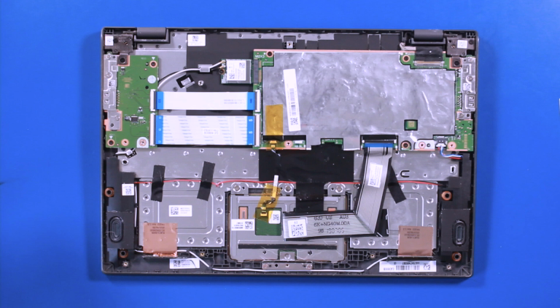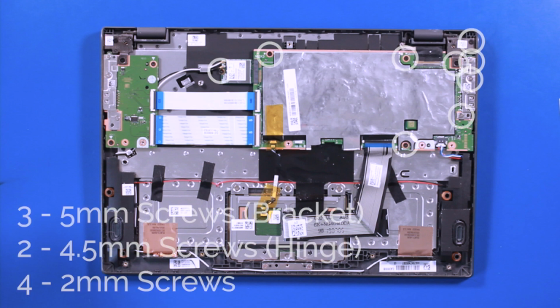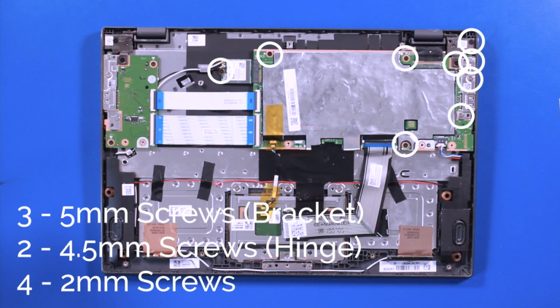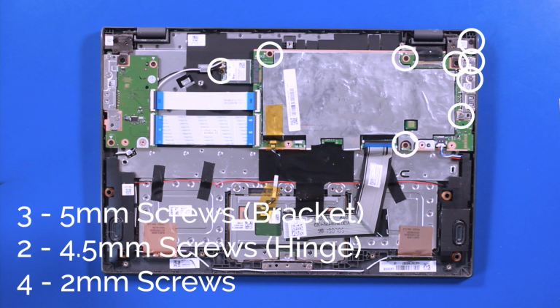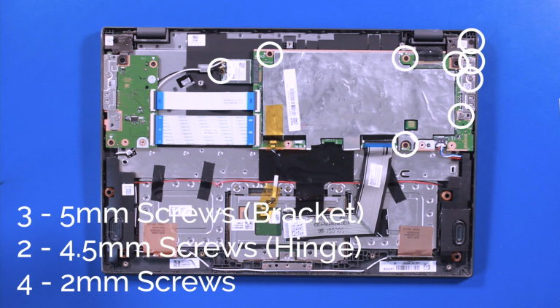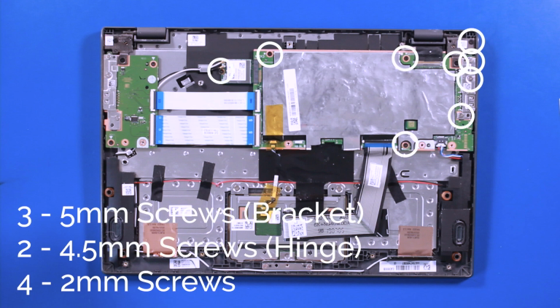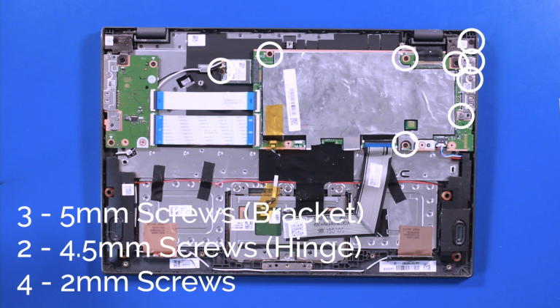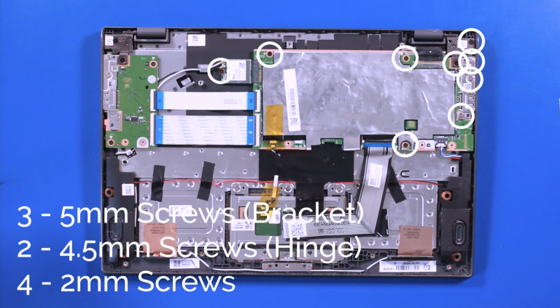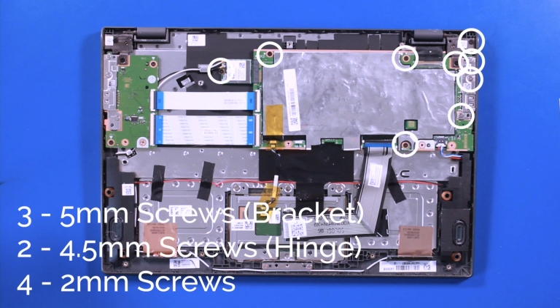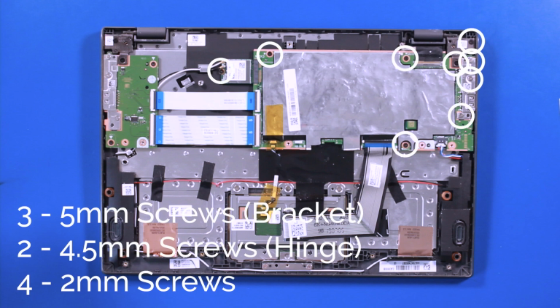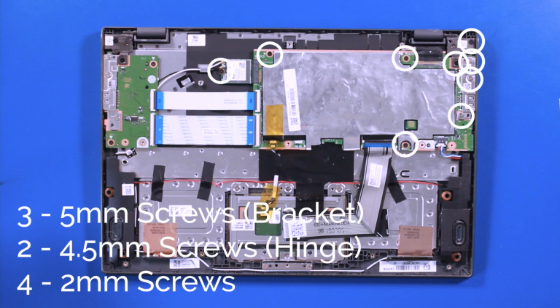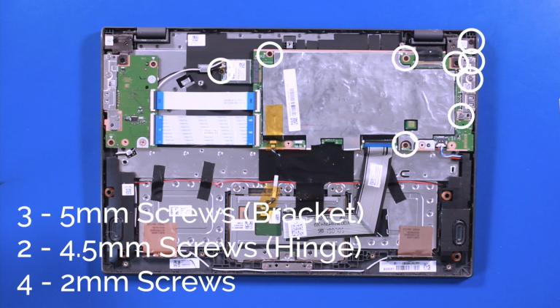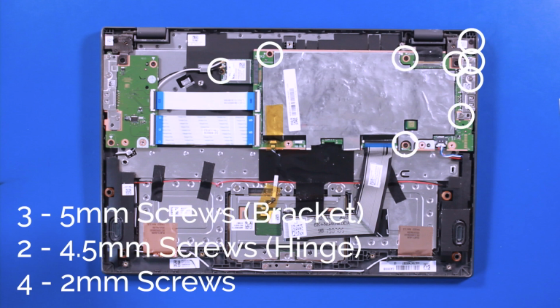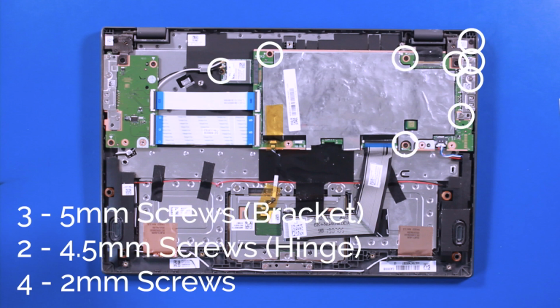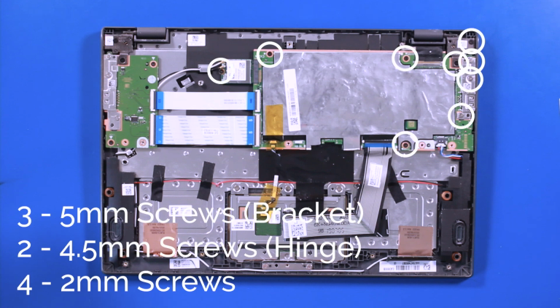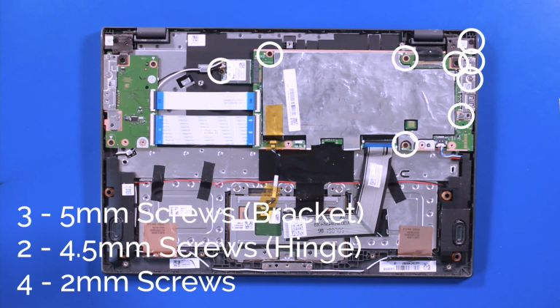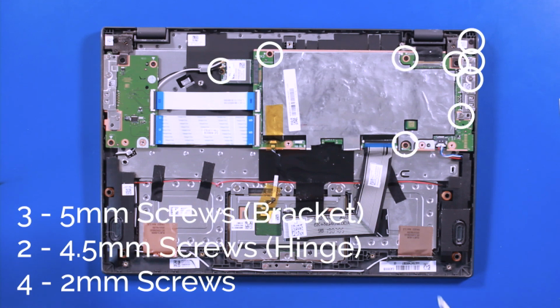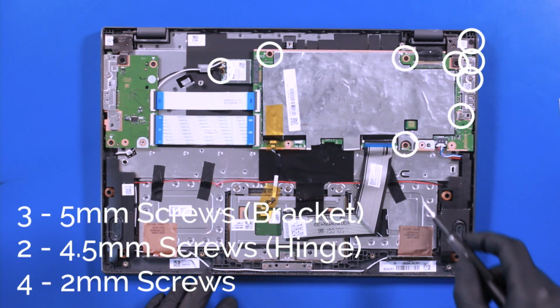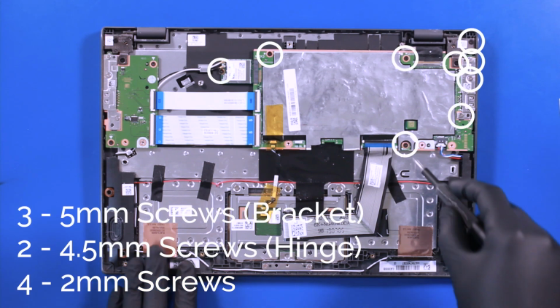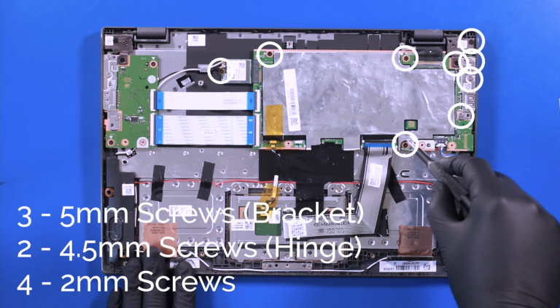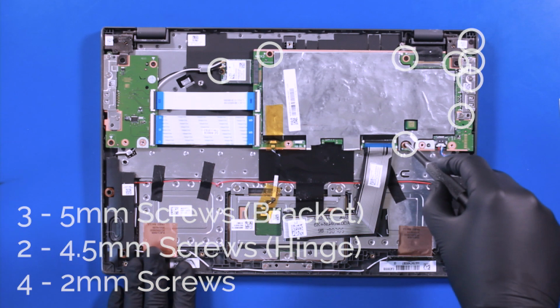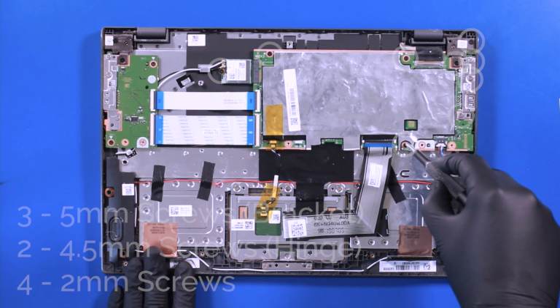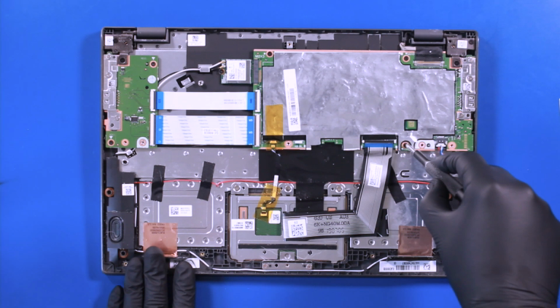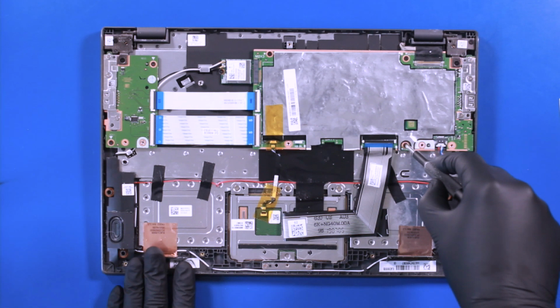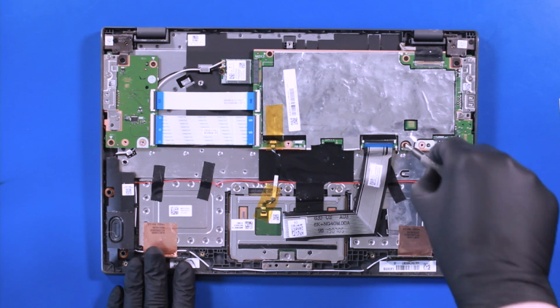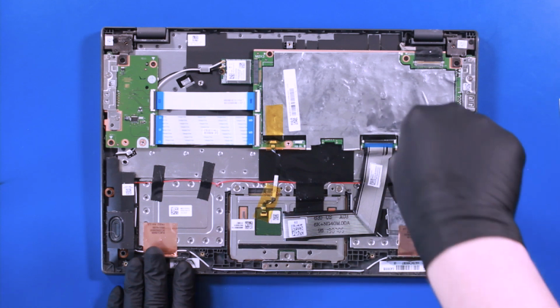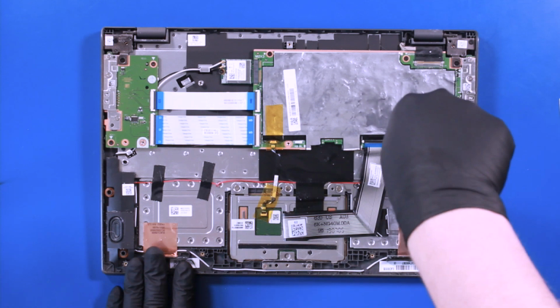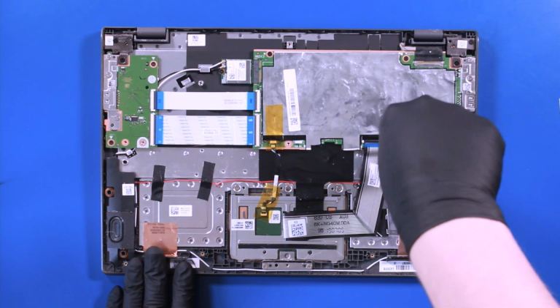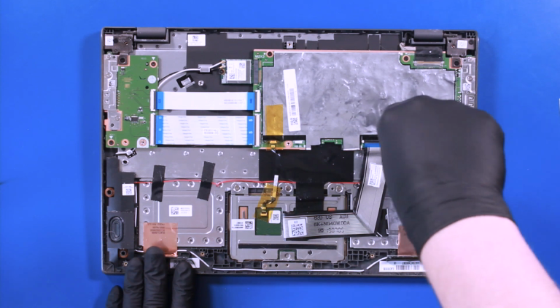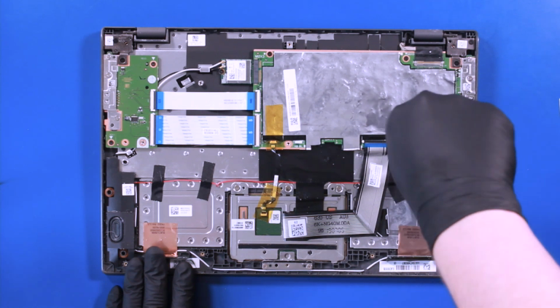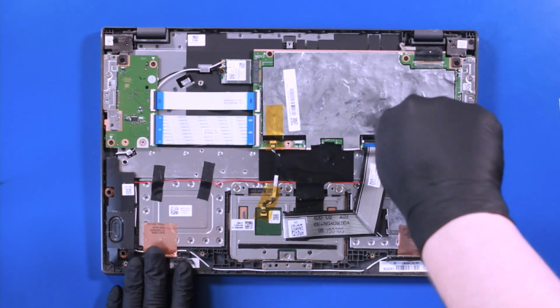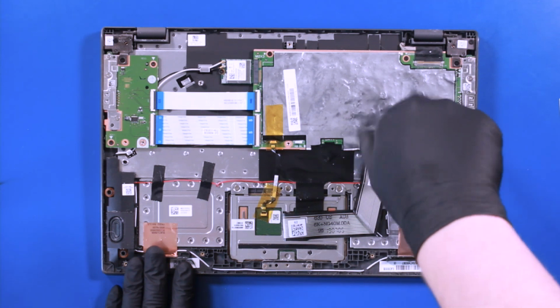Remove 3, 5mm screws, 2, 4.5mm screws, and 4, 2mm screws from the motherboard.